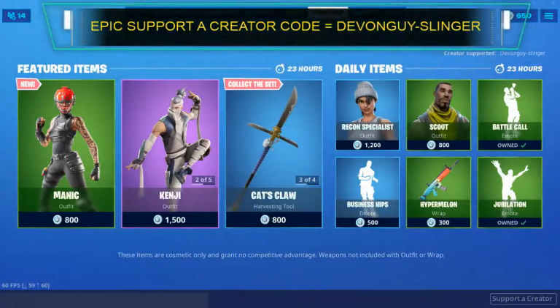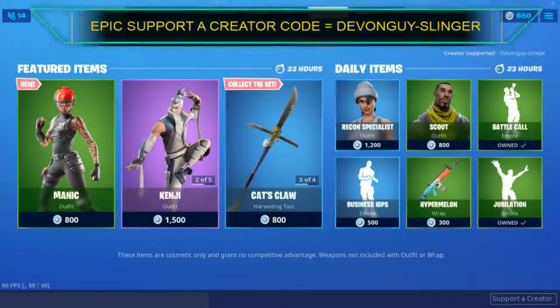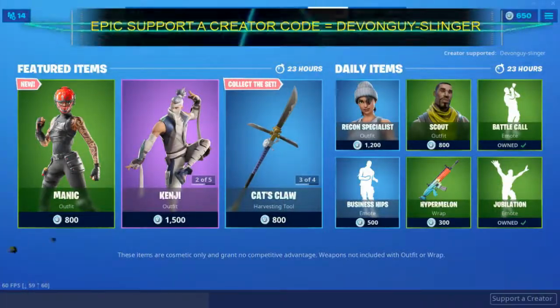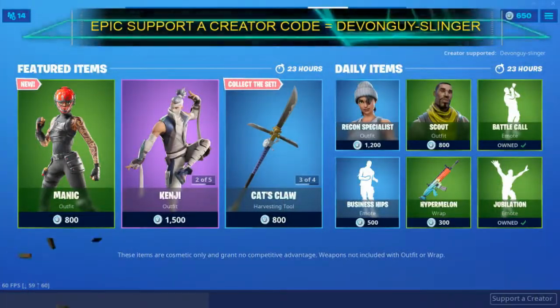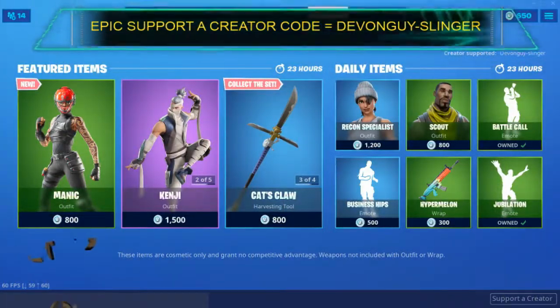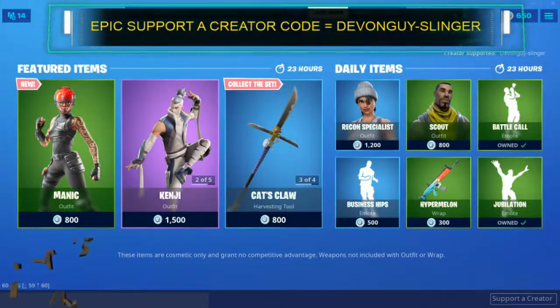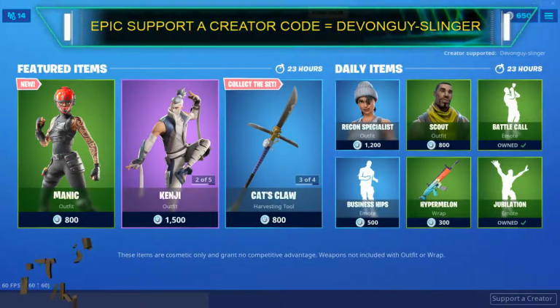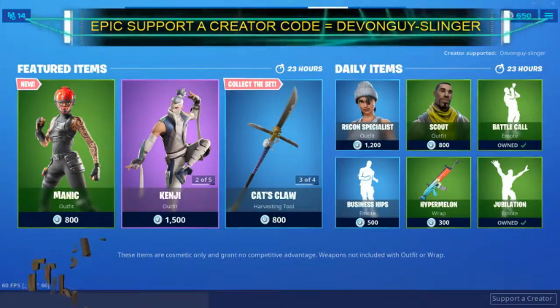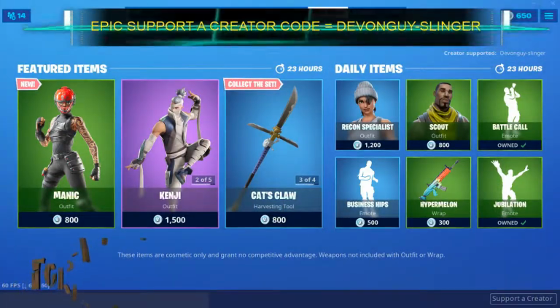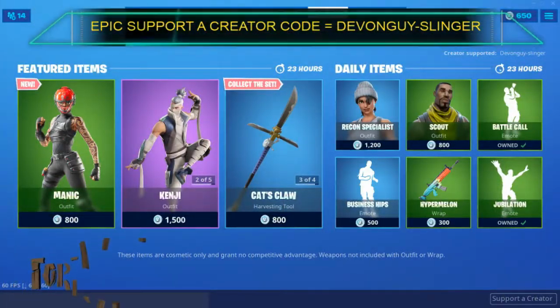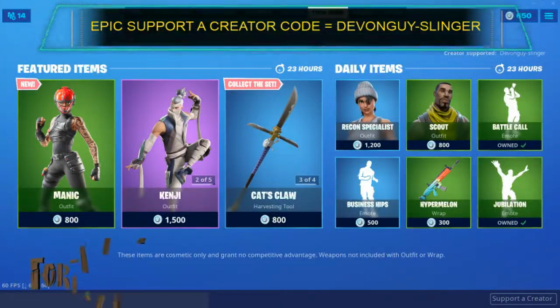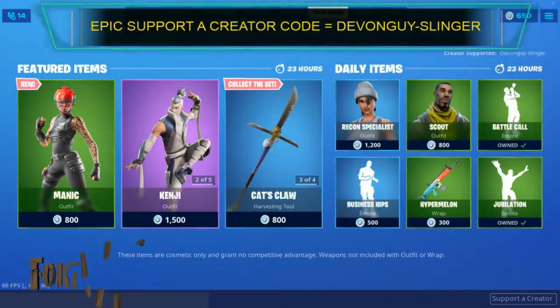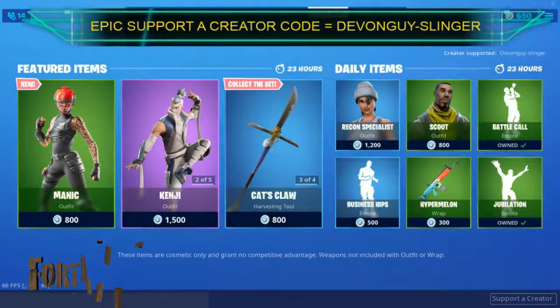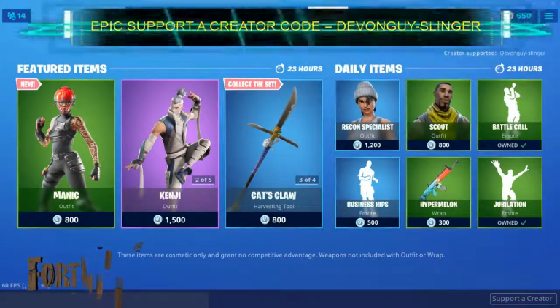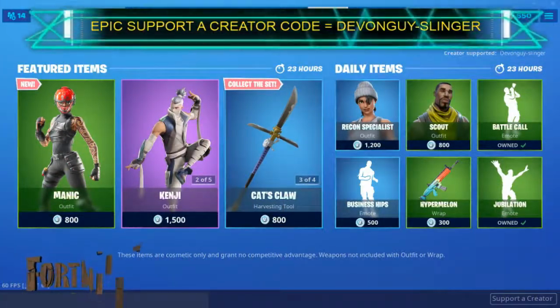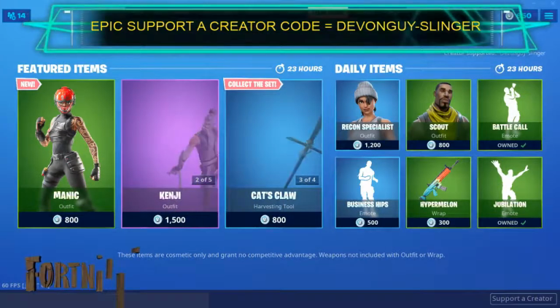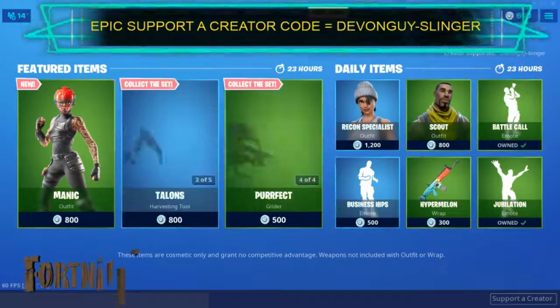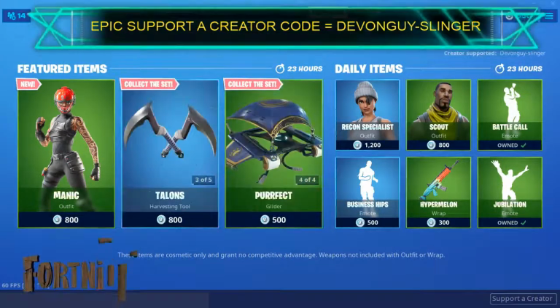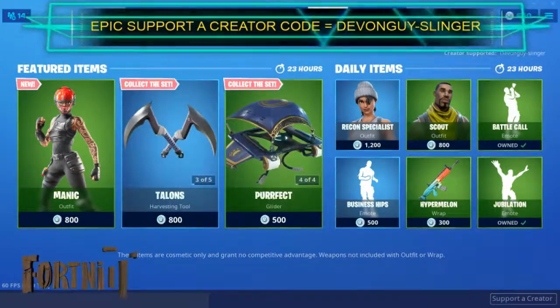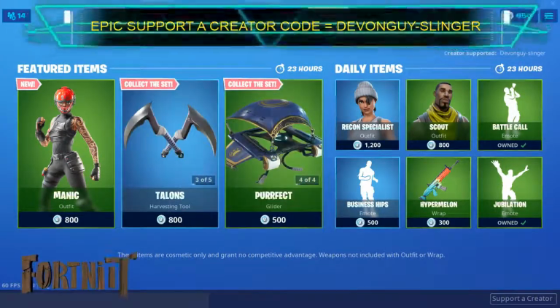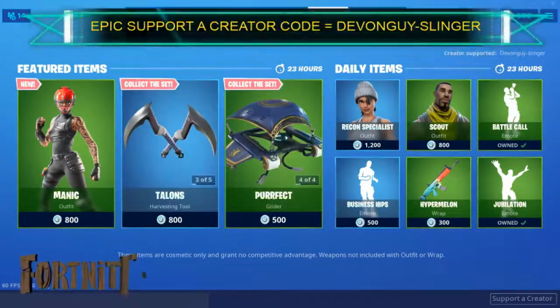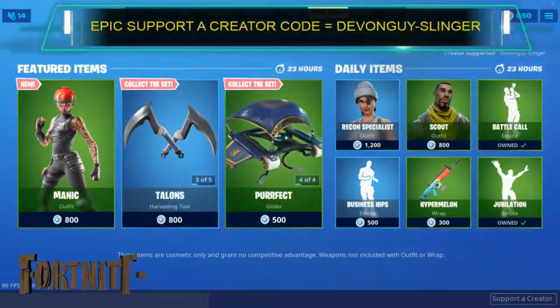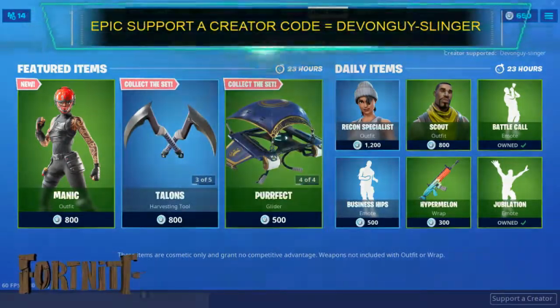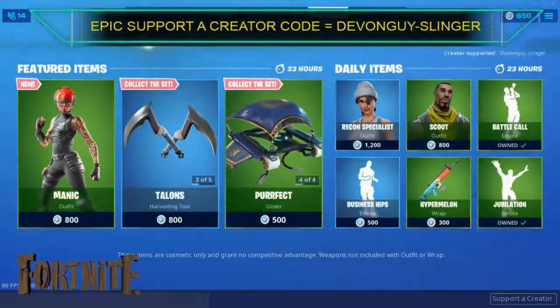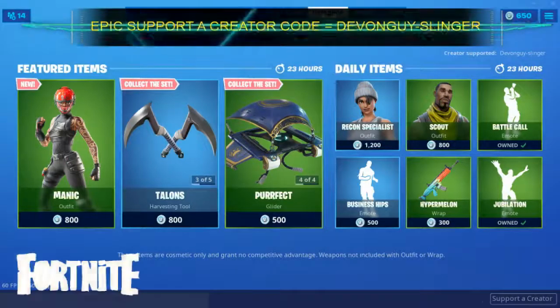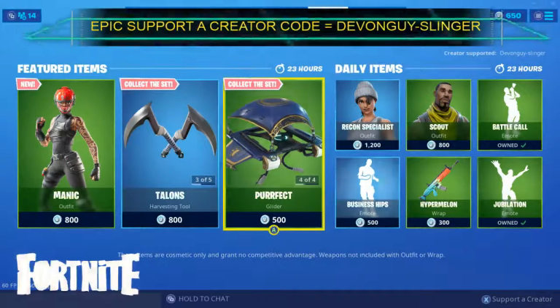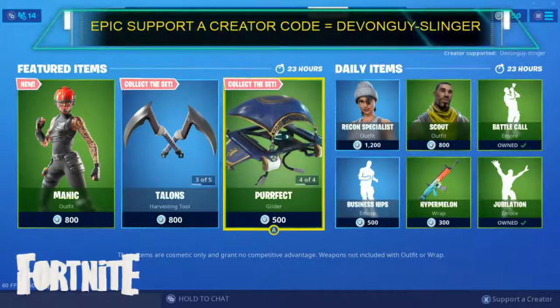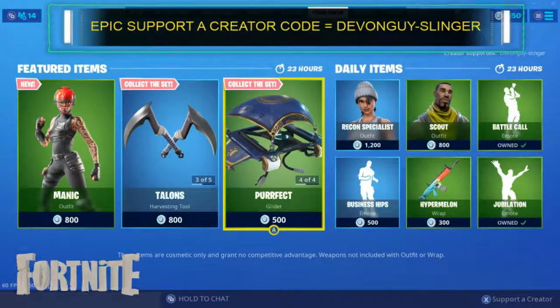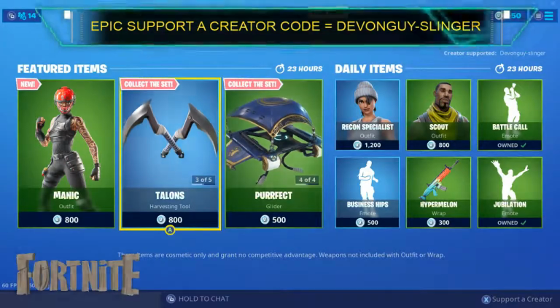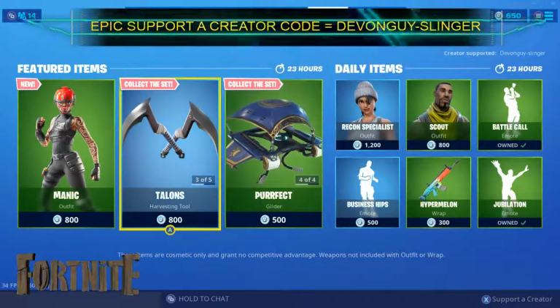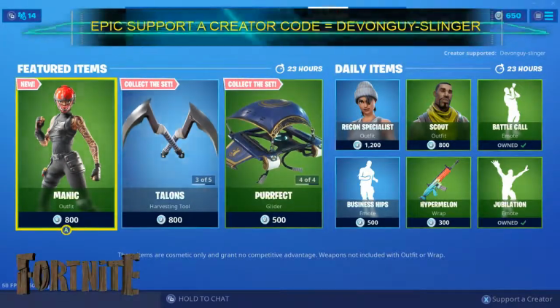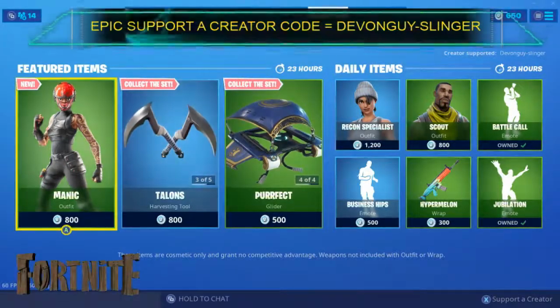Hey there everybody, it's now the 5th of October 2019, so I'm going to bring to you today's item shop — new item shop.